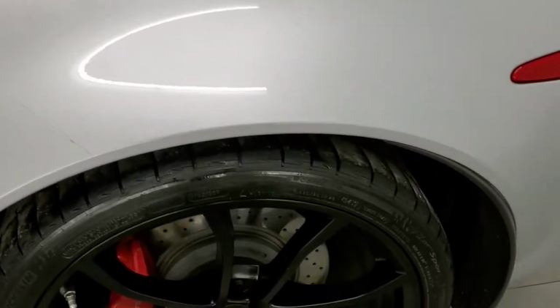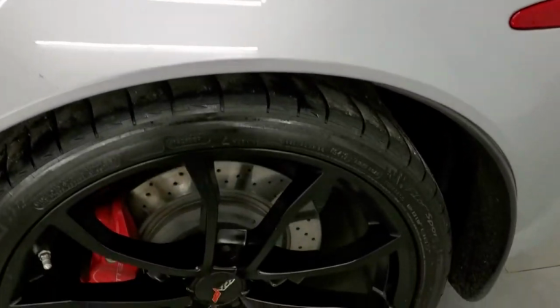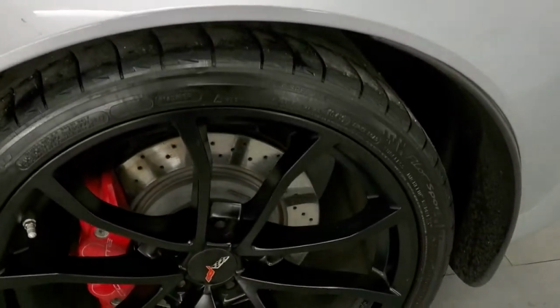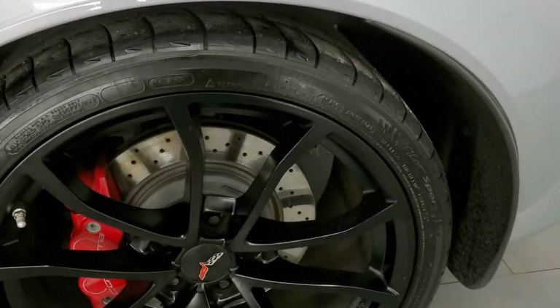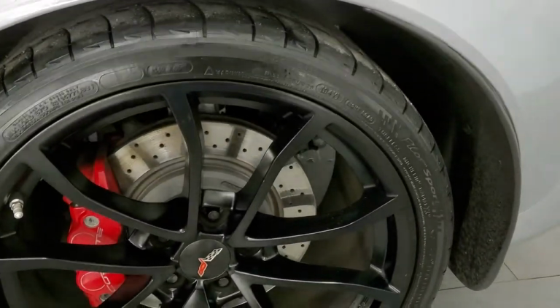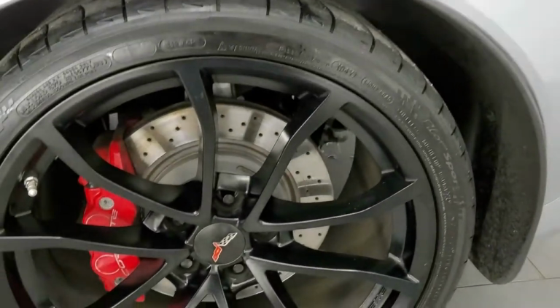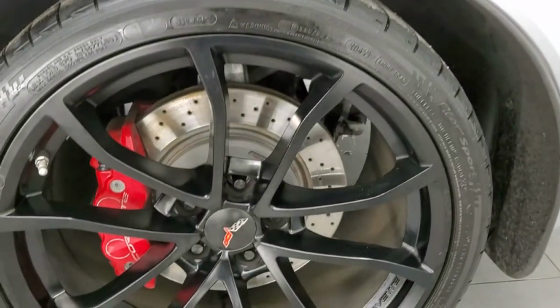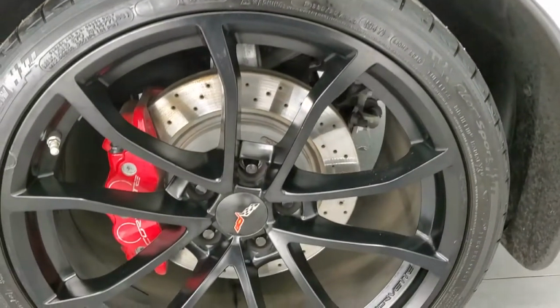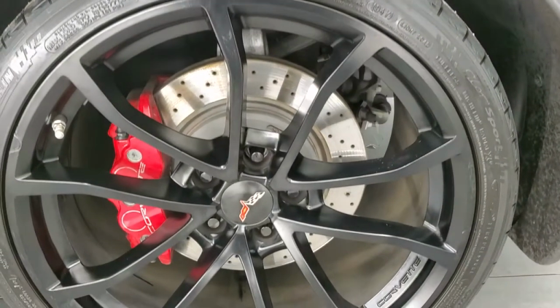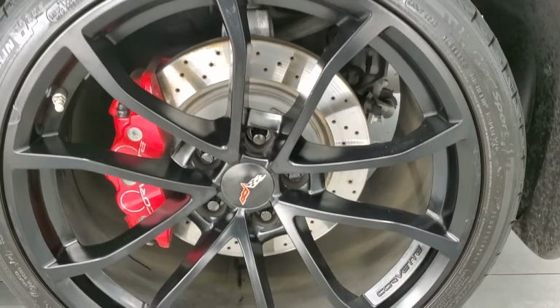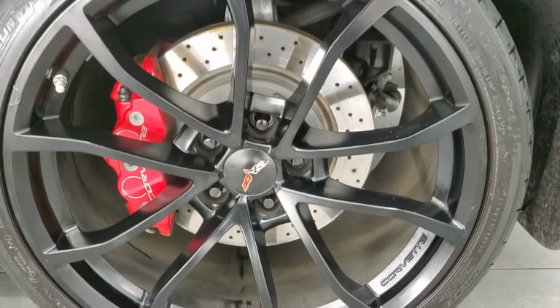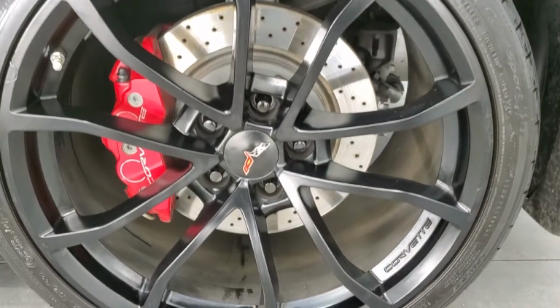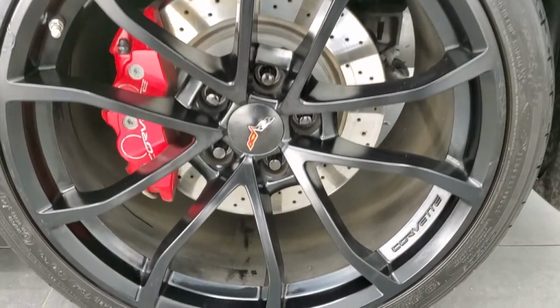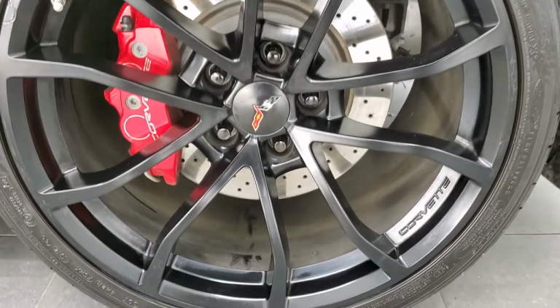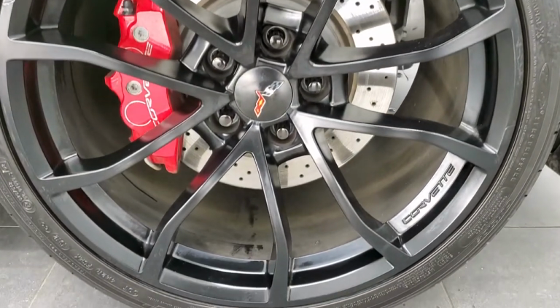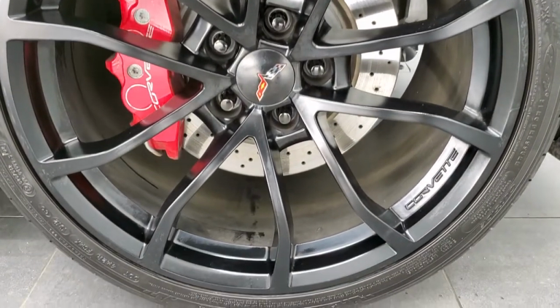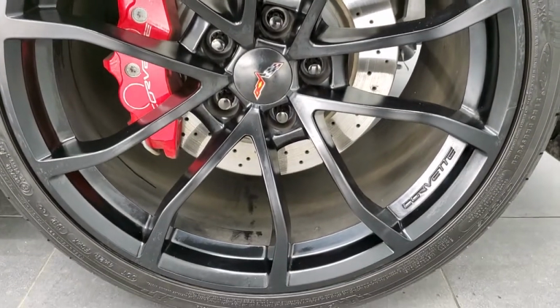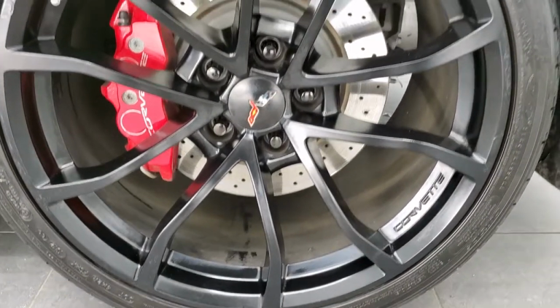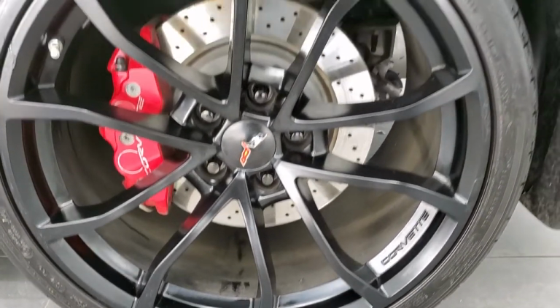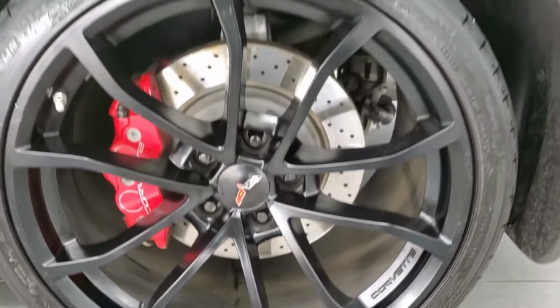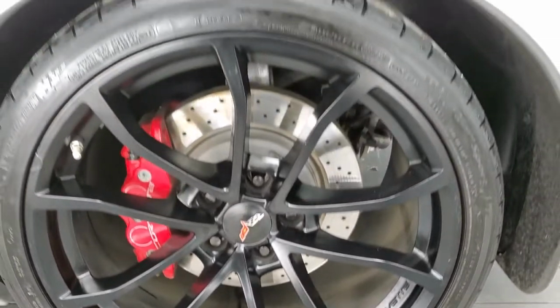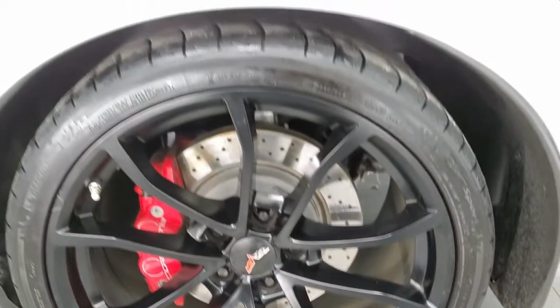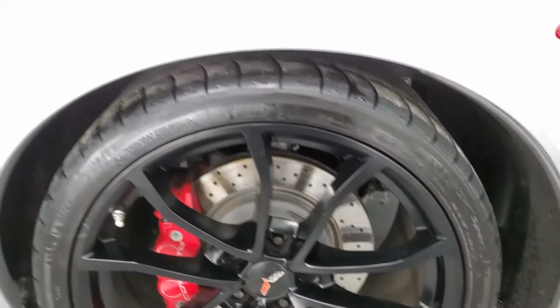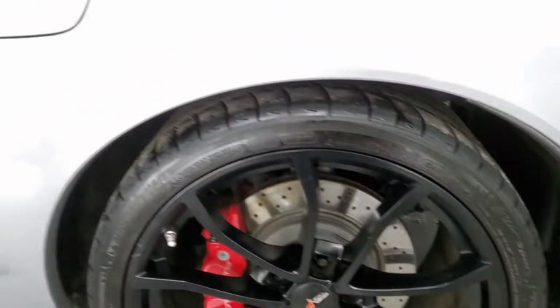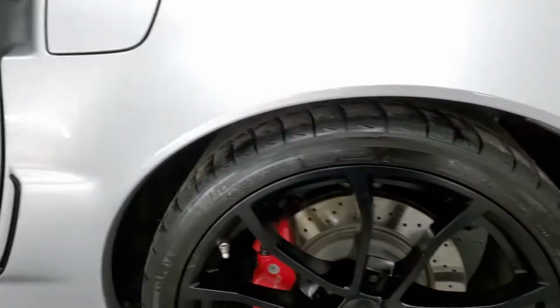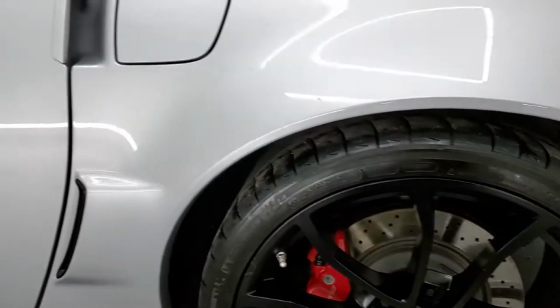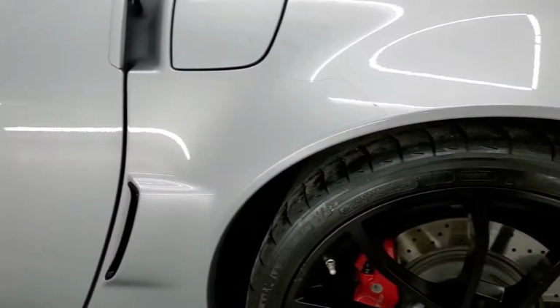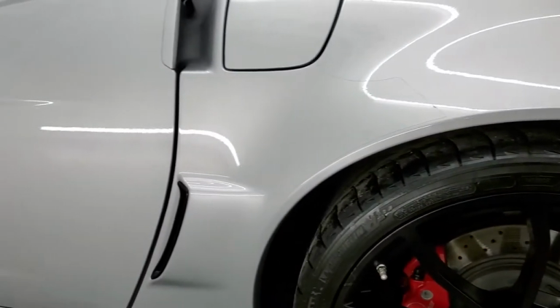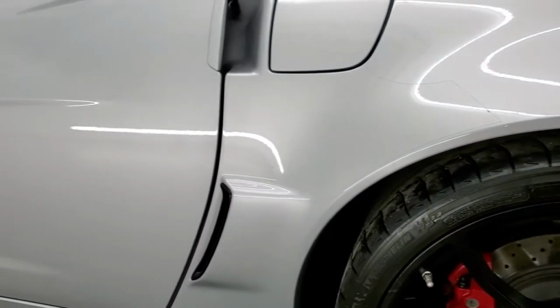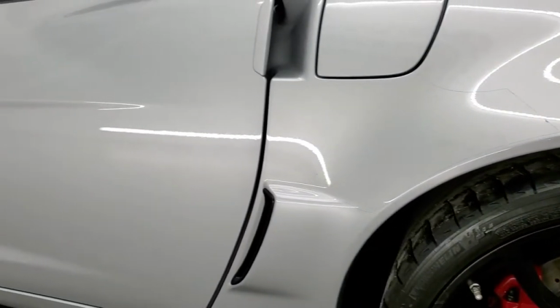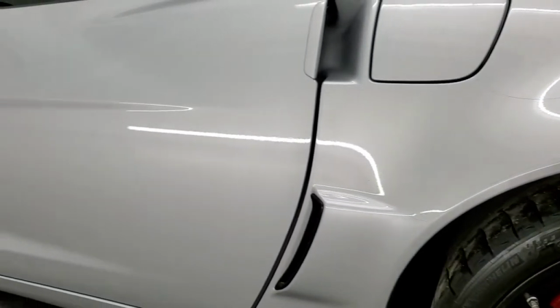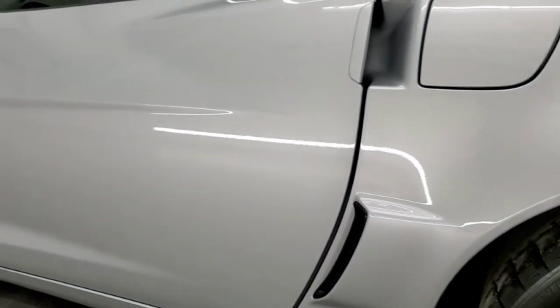The back rim is in pretty nice shape, and down the rest of the side of the vehicle looks really good.